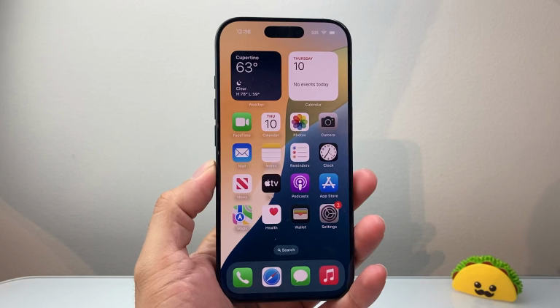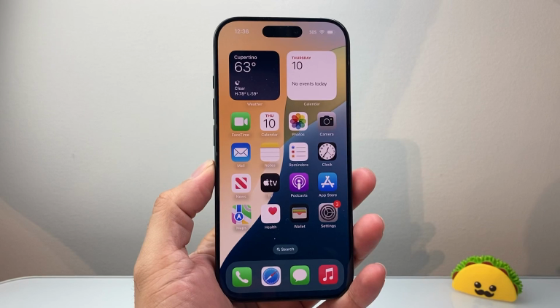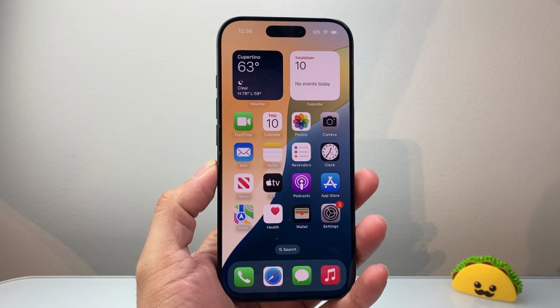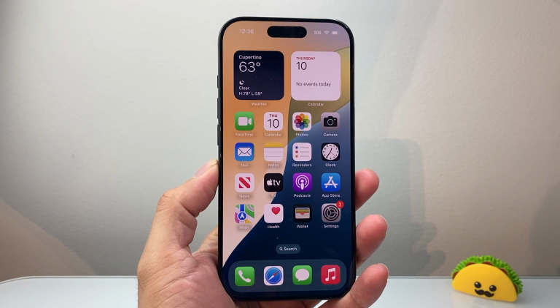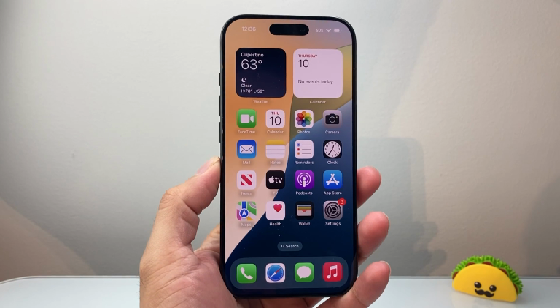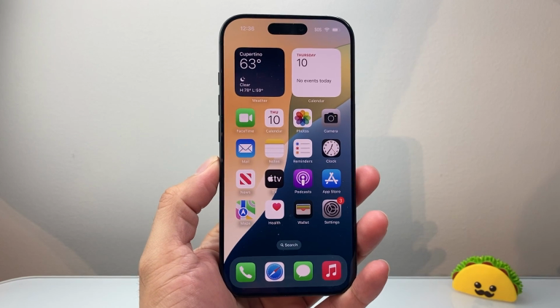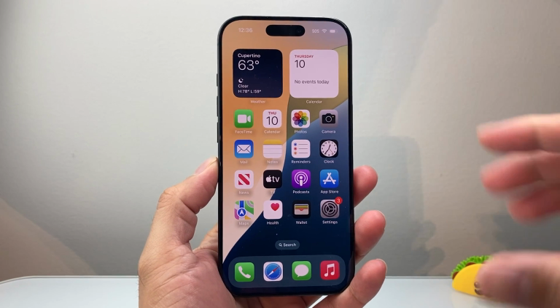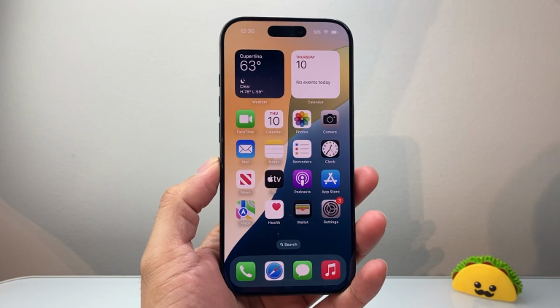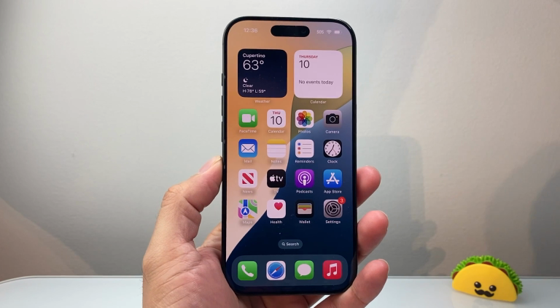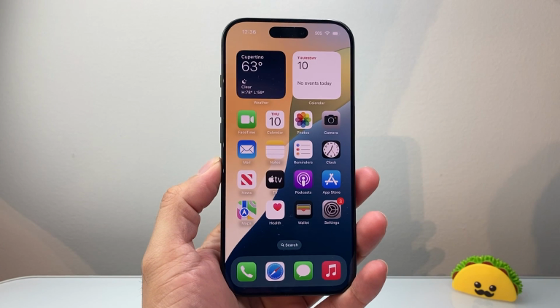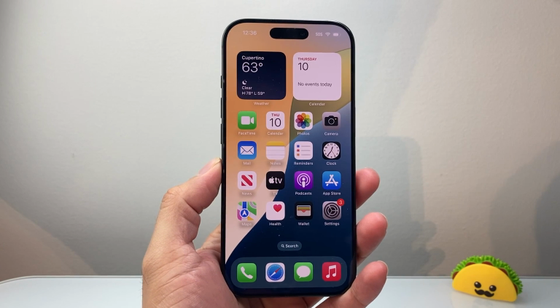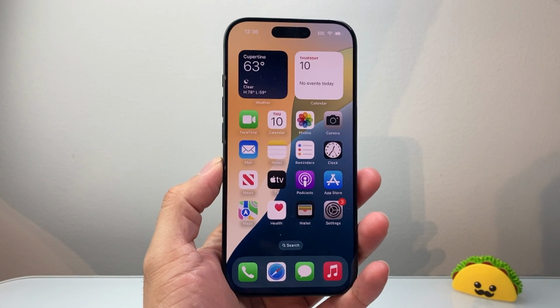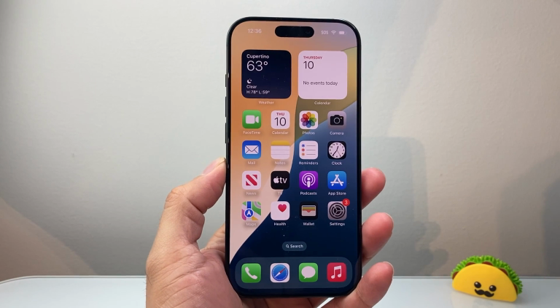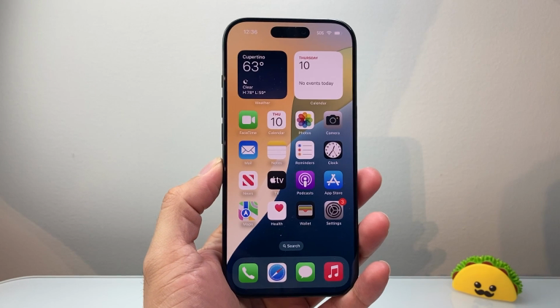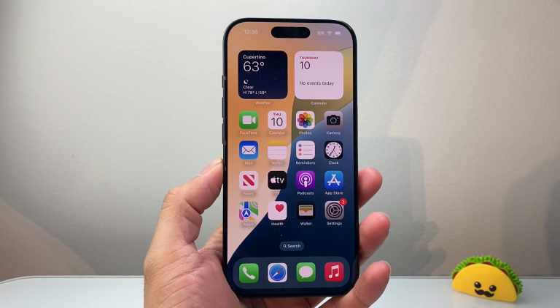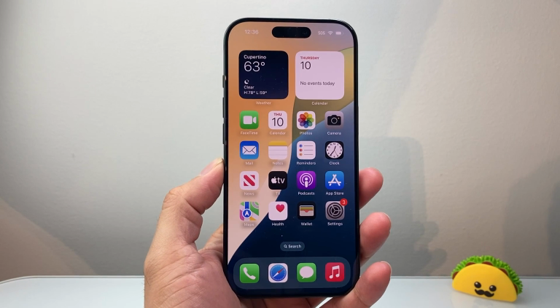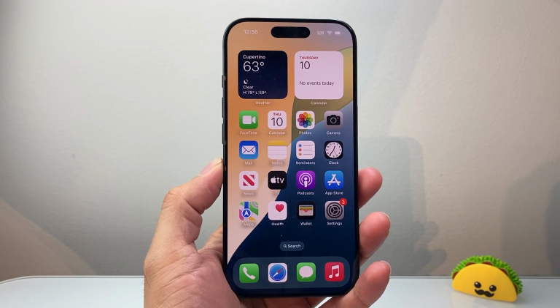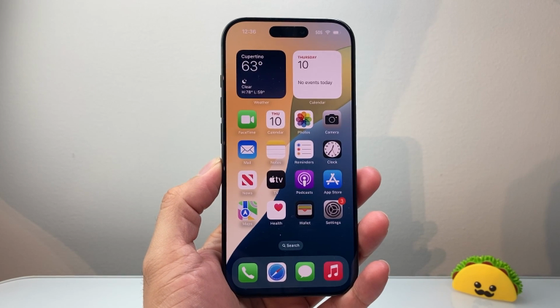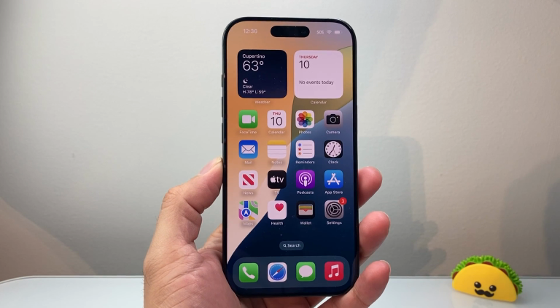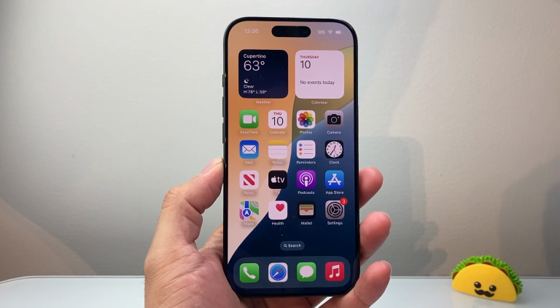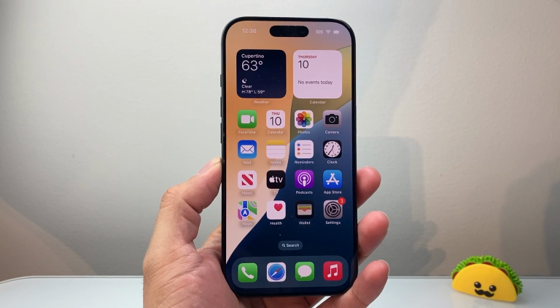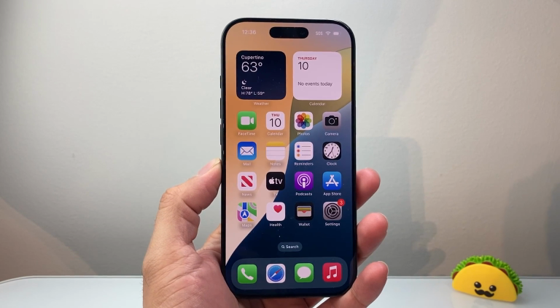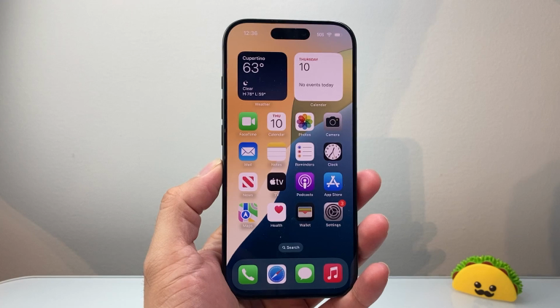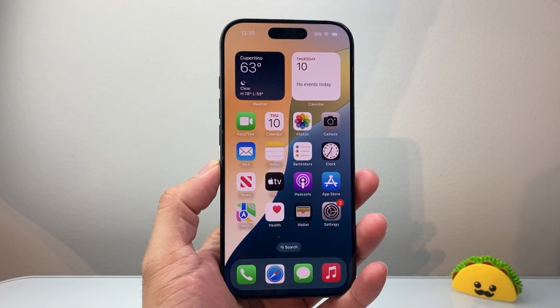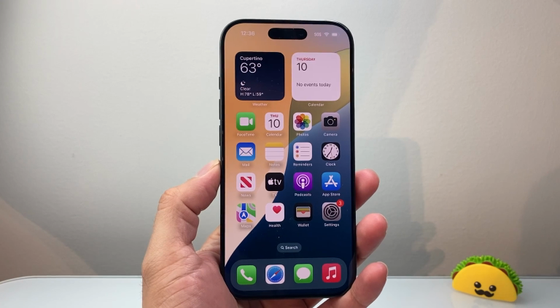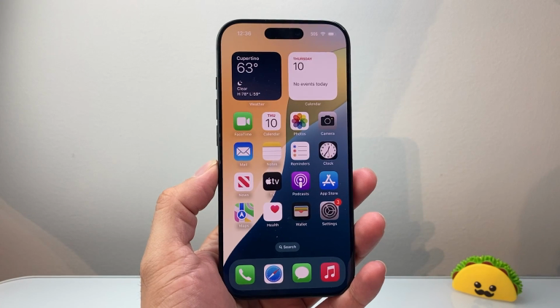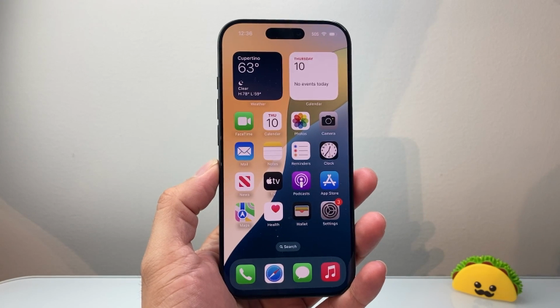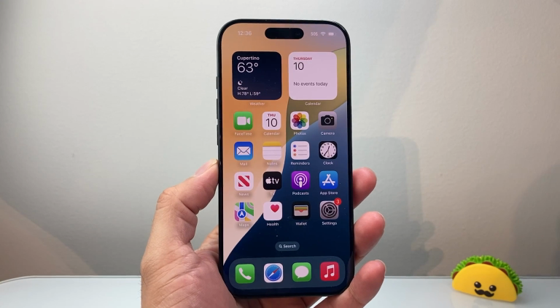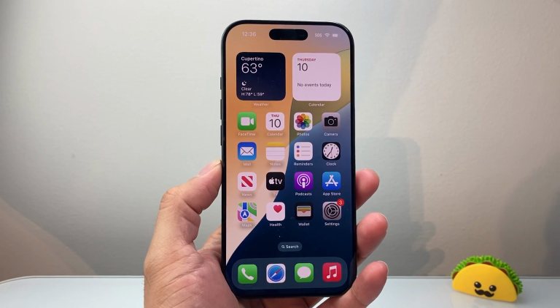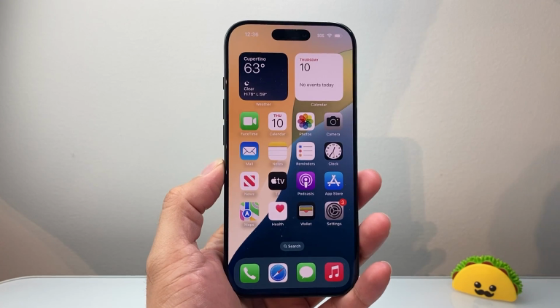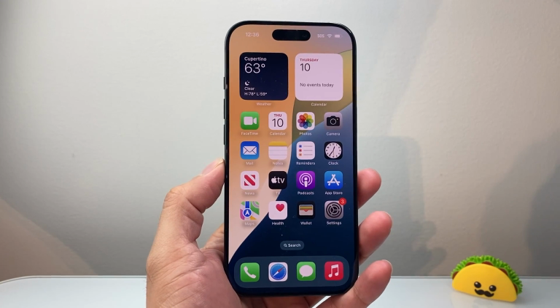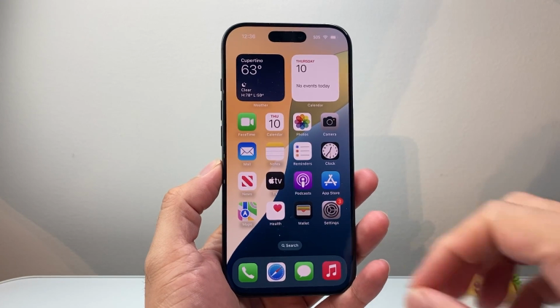Hey everyone, Technomancer here with a video for you guys. In today's video, I'm going to show you how to check your warranty coverage for your iPhone. So let's get started.